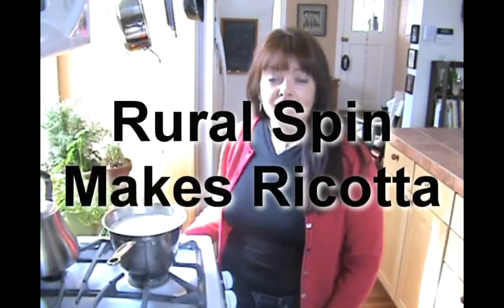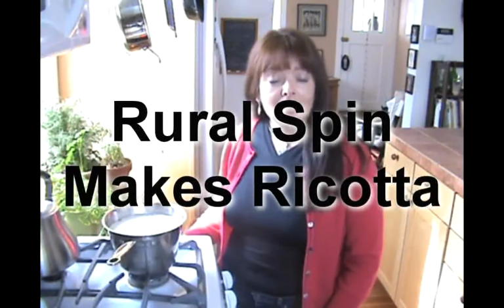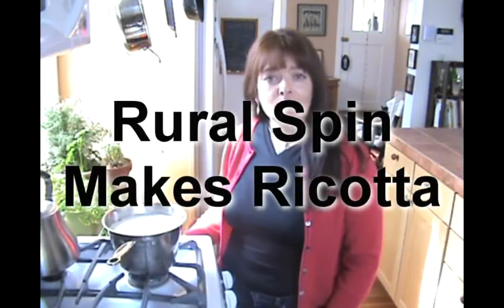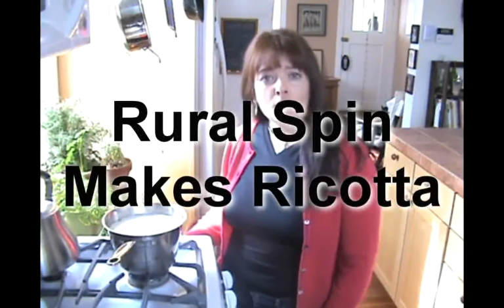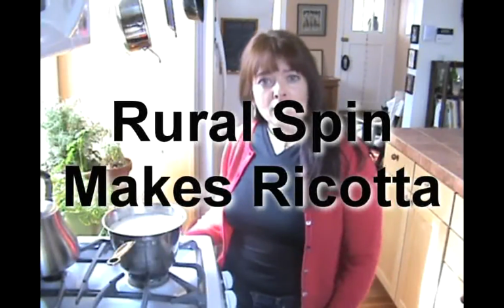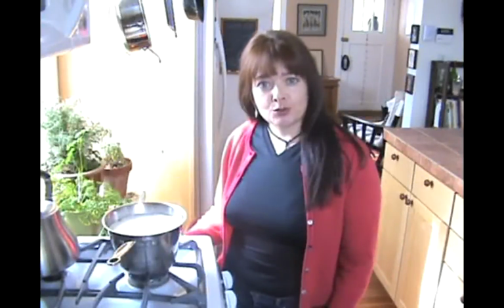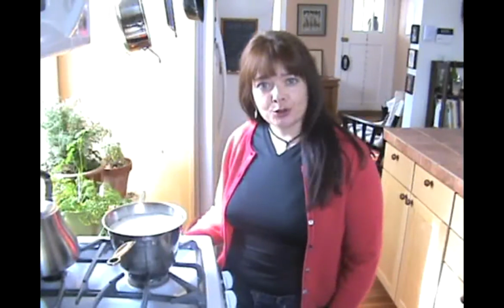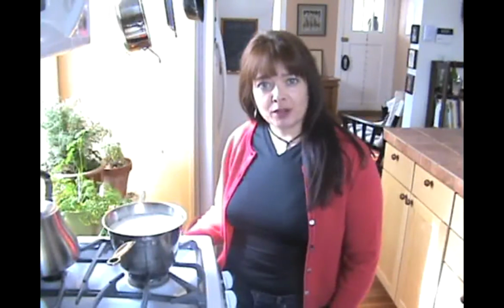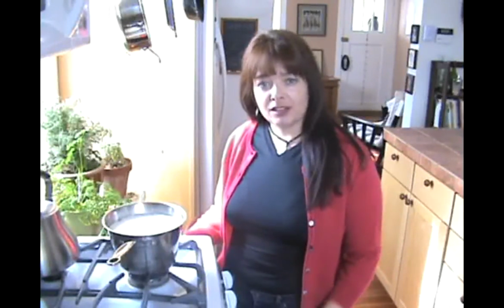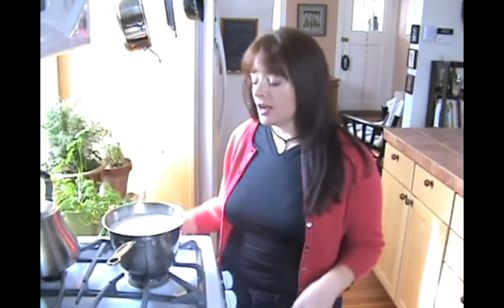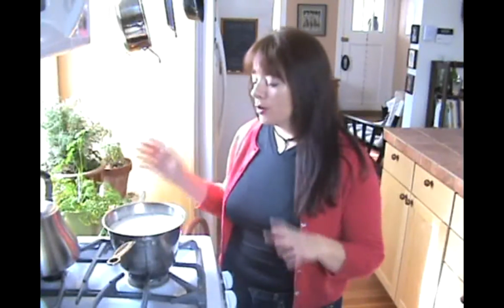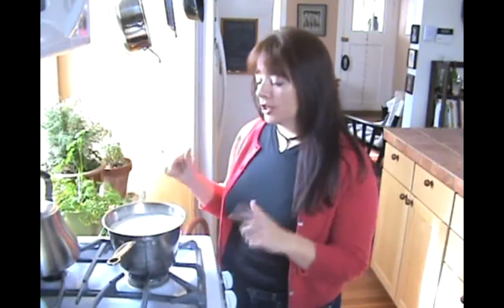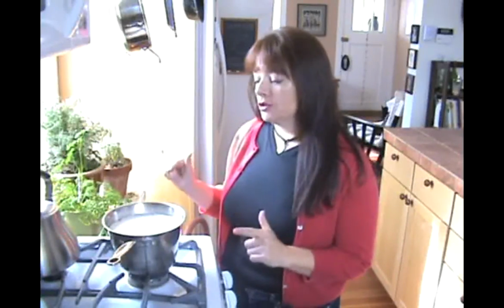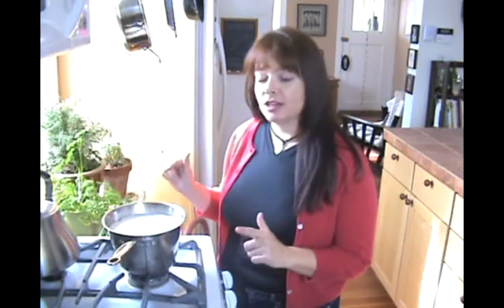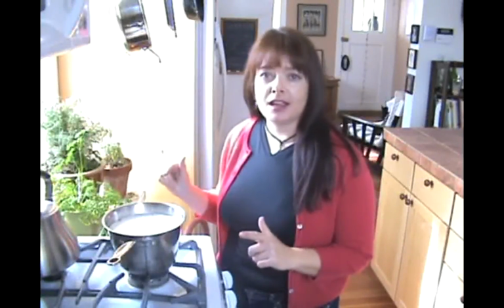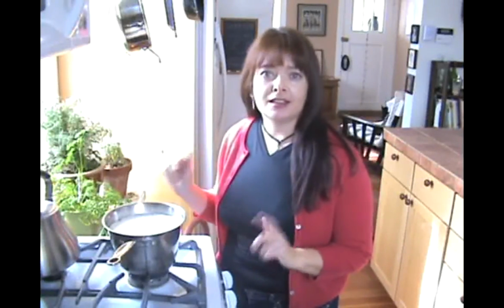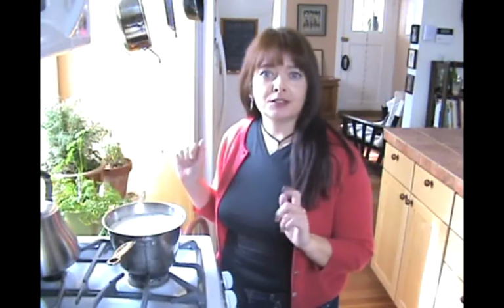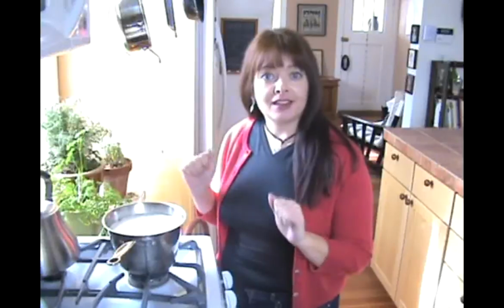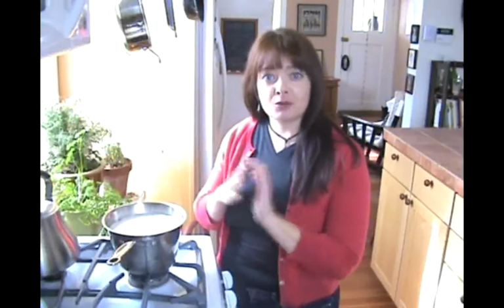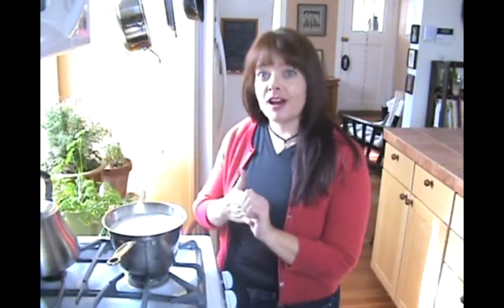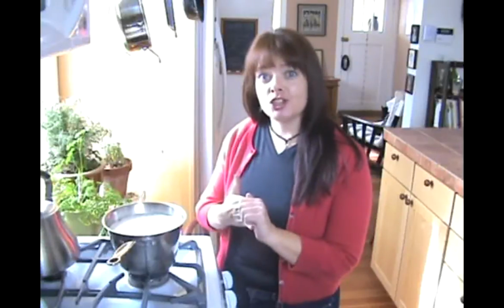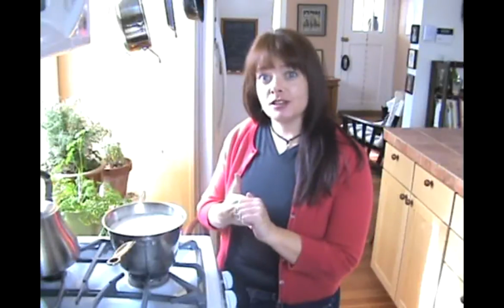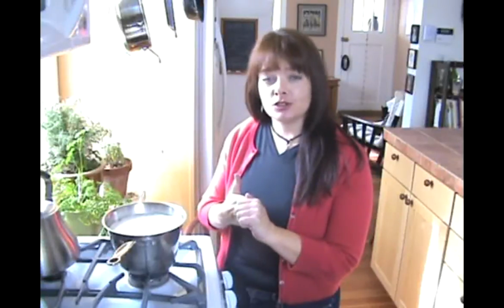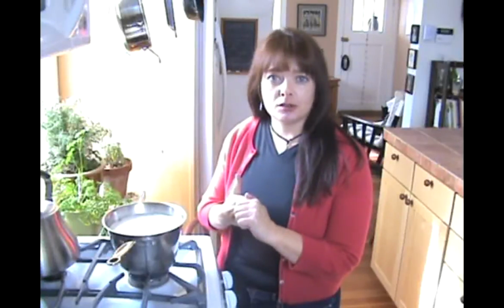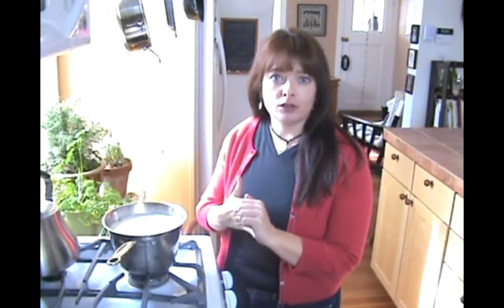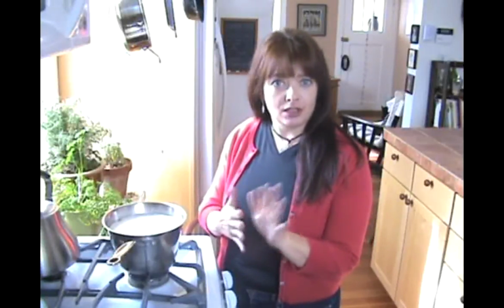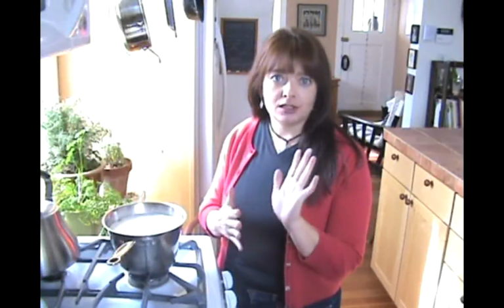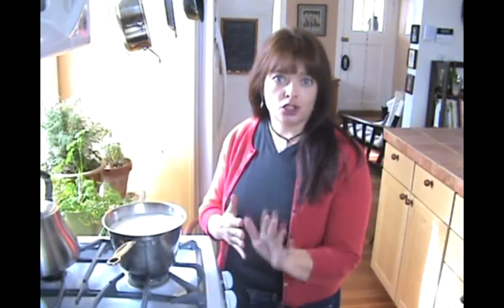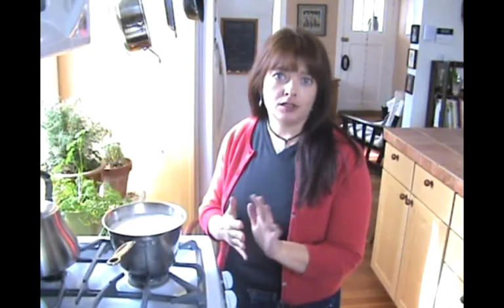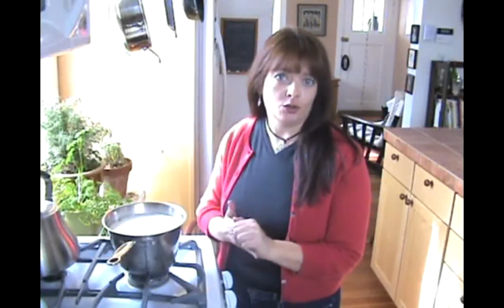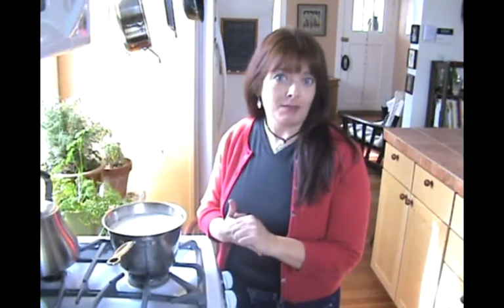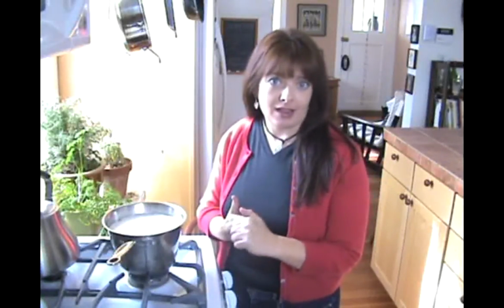Hi and welcome back to Rural Spin. What we're going to do today is make some ricotta cheese, which is about the easiest cheese that you can make.